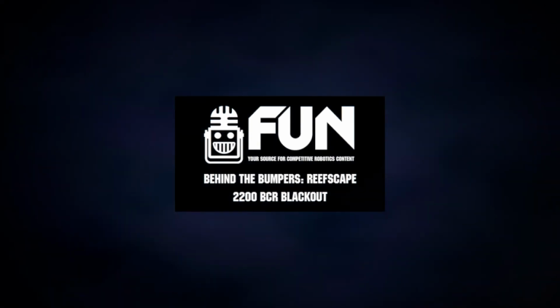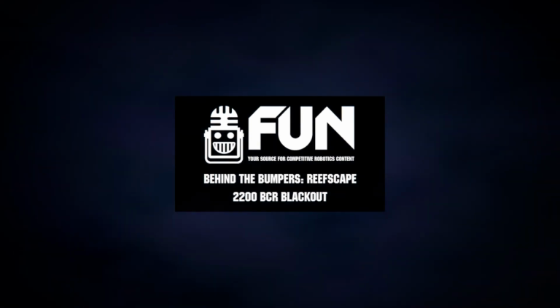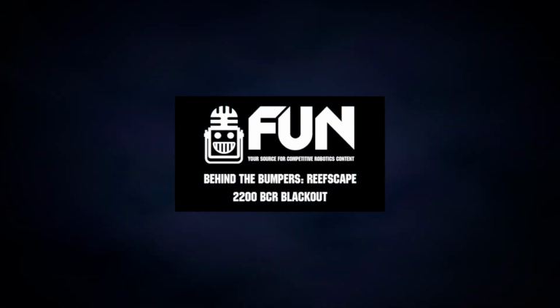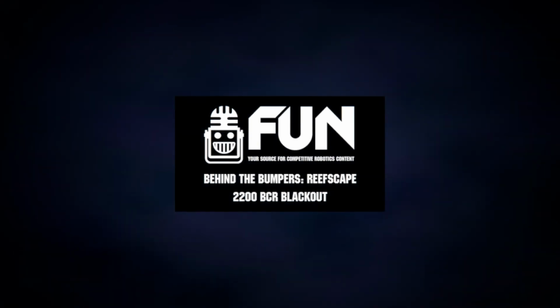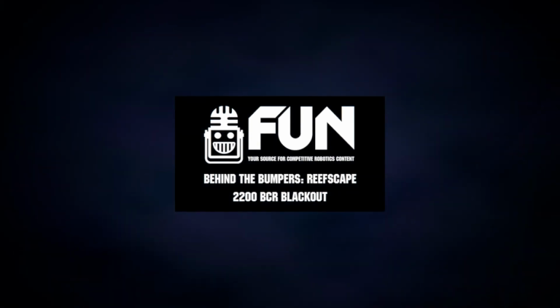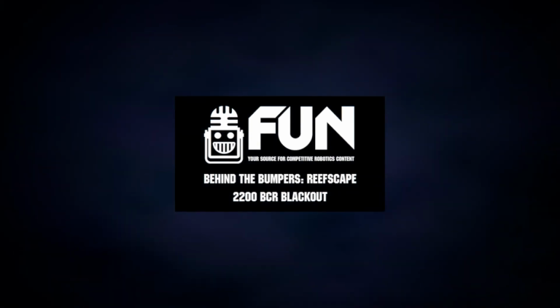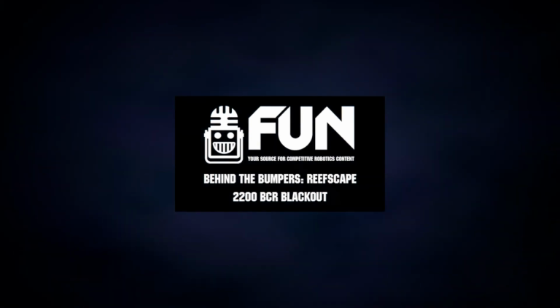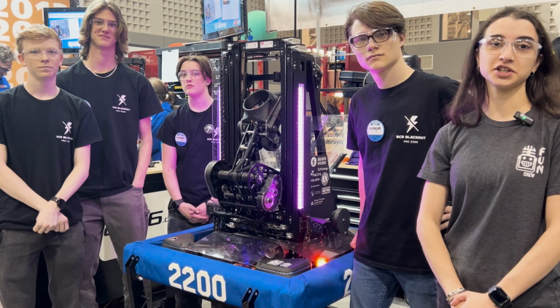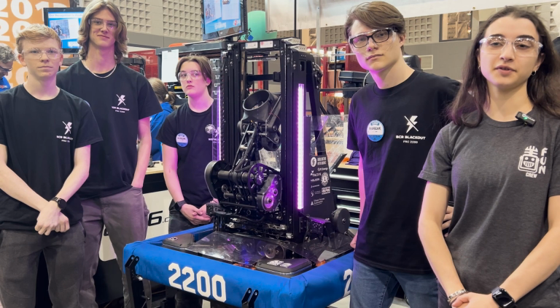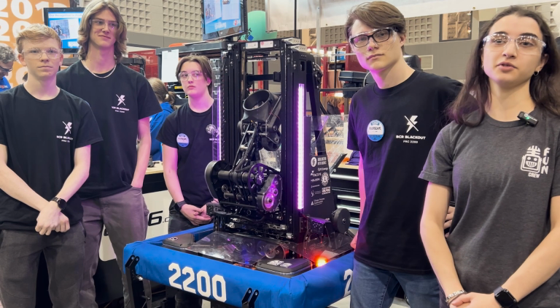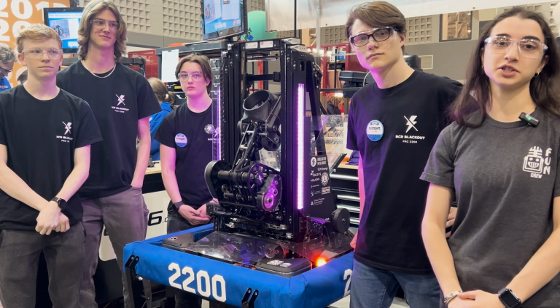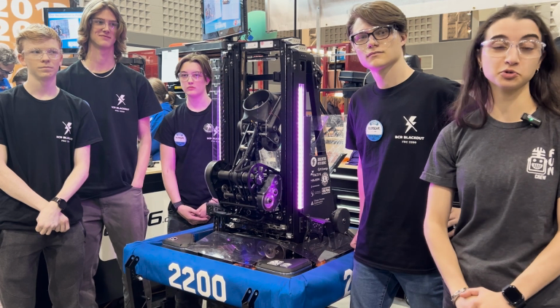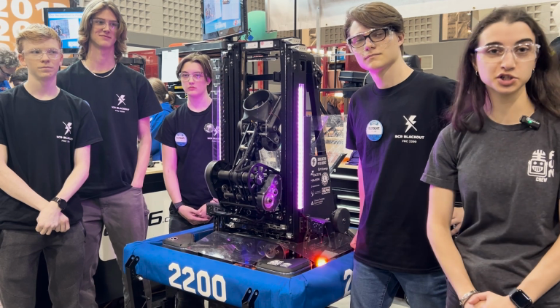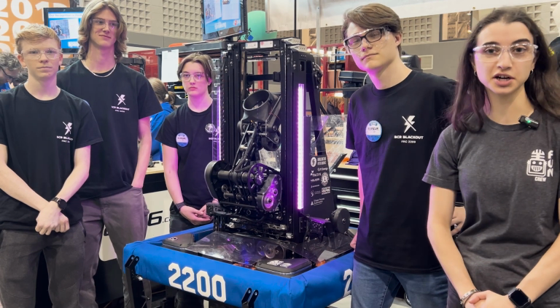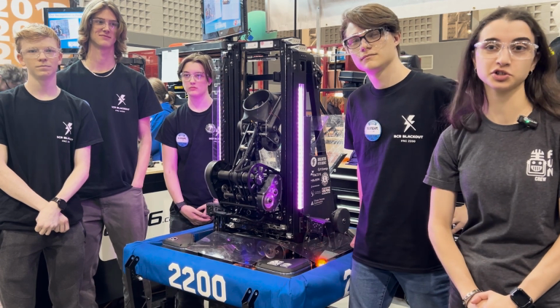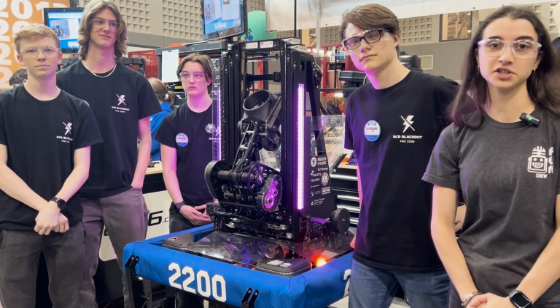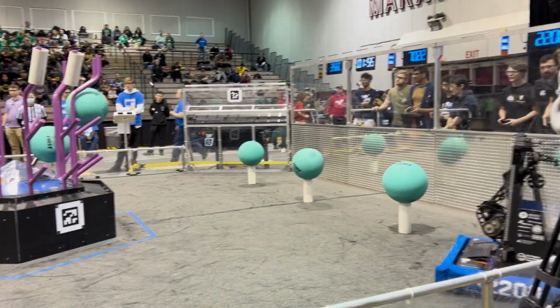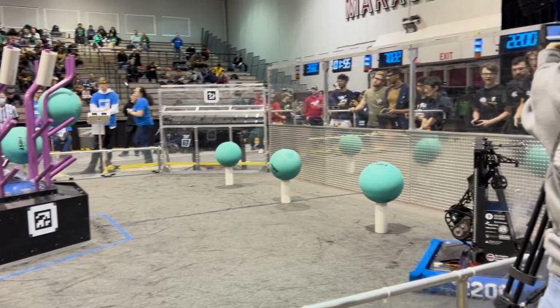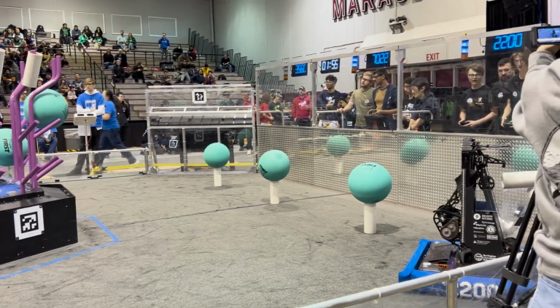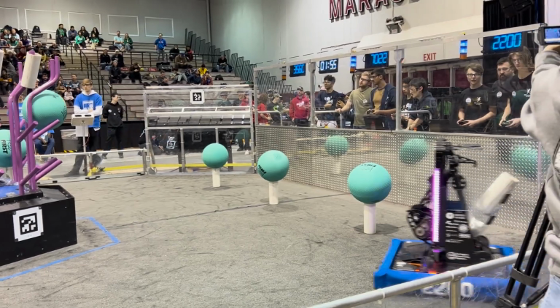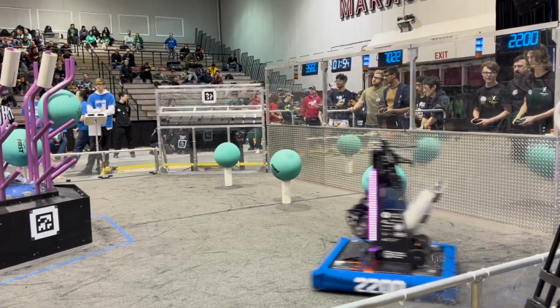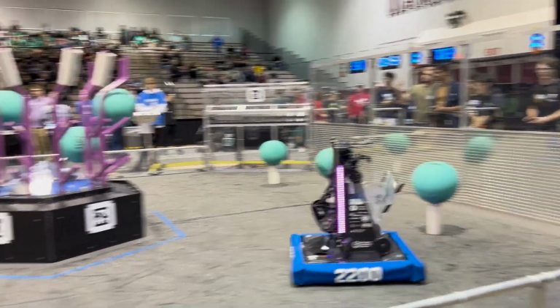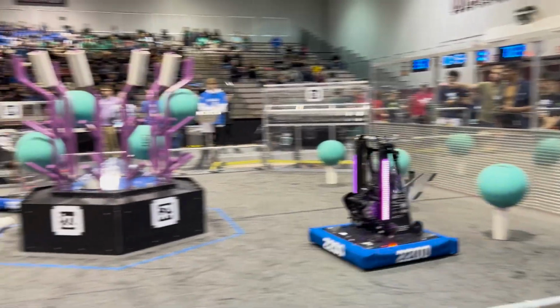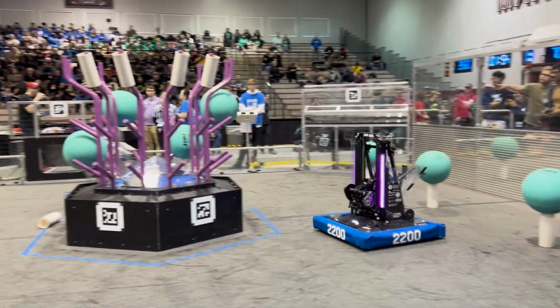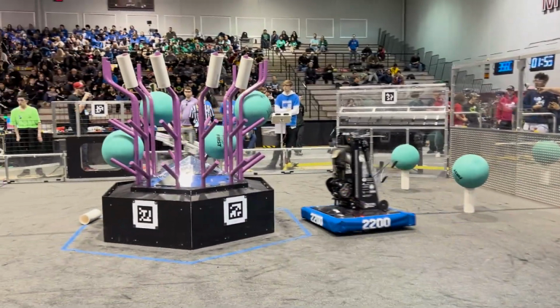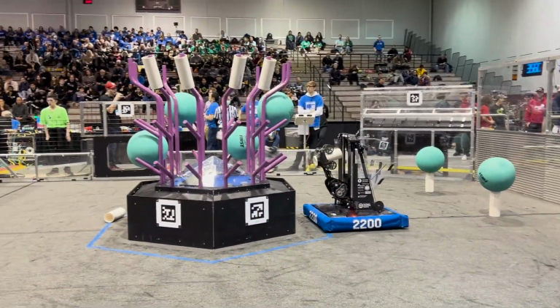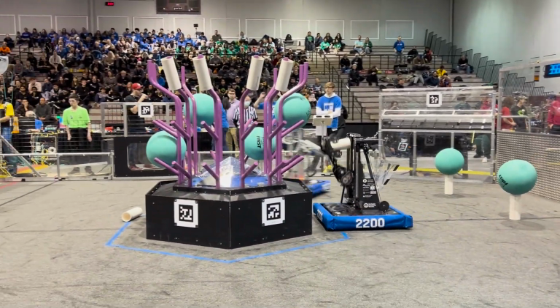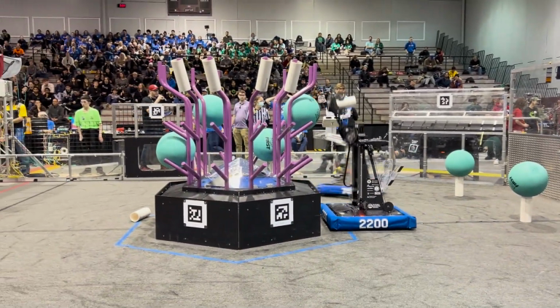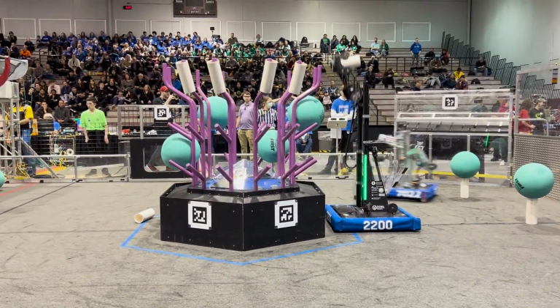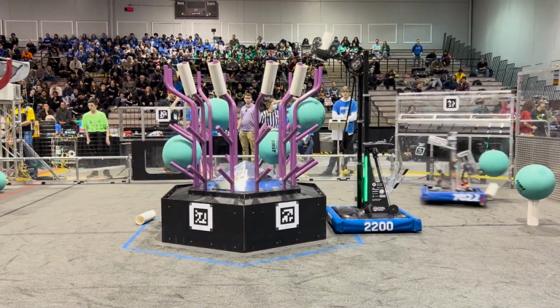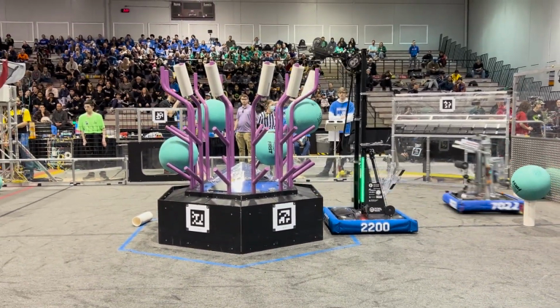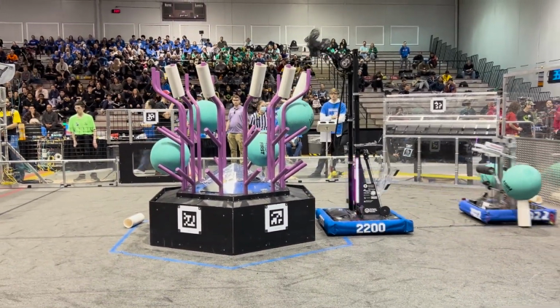I'm here at the McMaster University event with Team 2200 BCR Blackout, and we're going to check out some new subsystems of their robot.